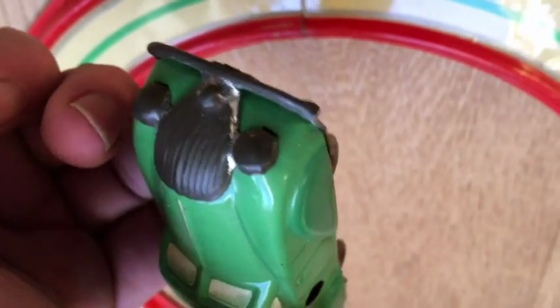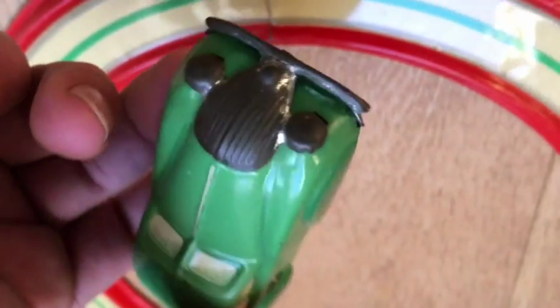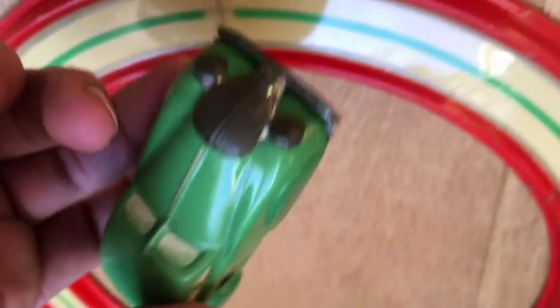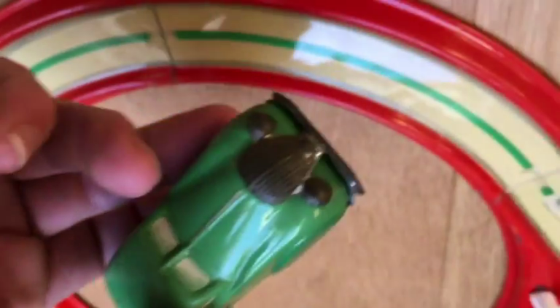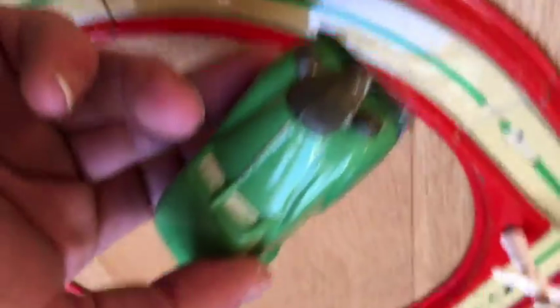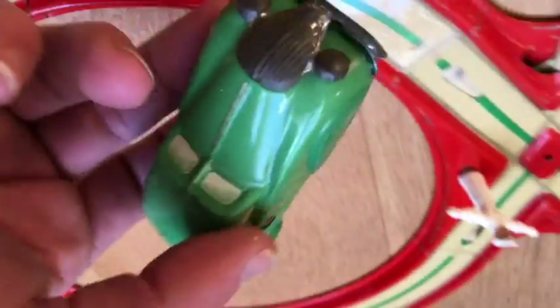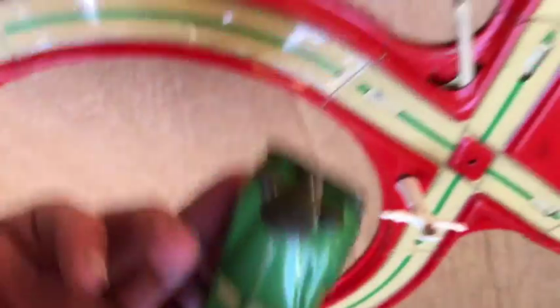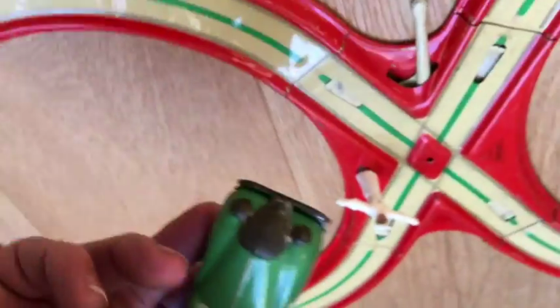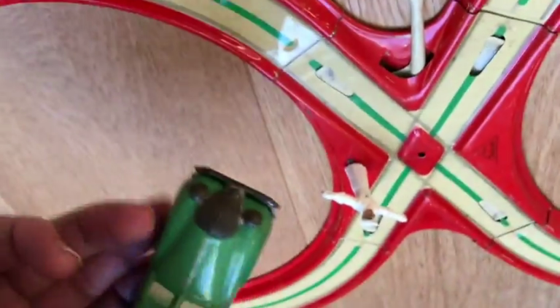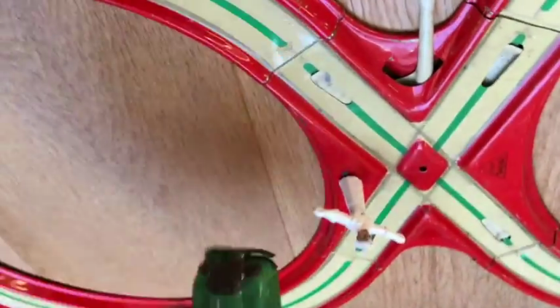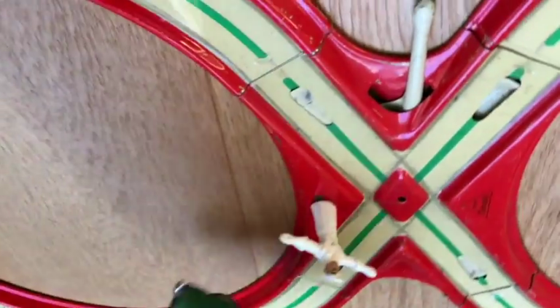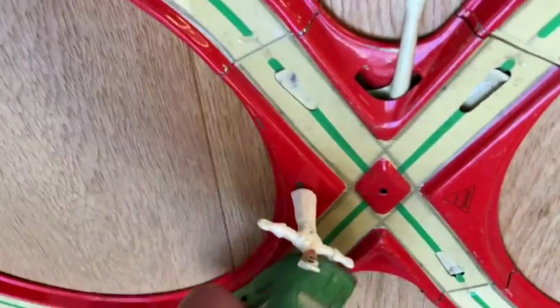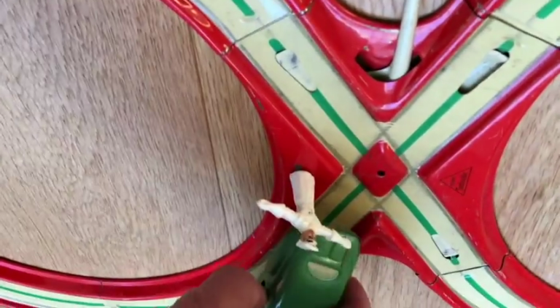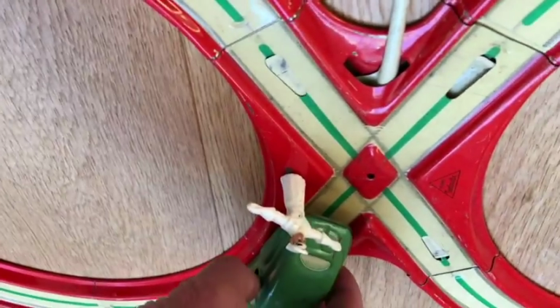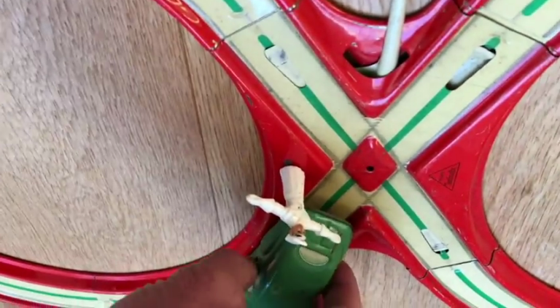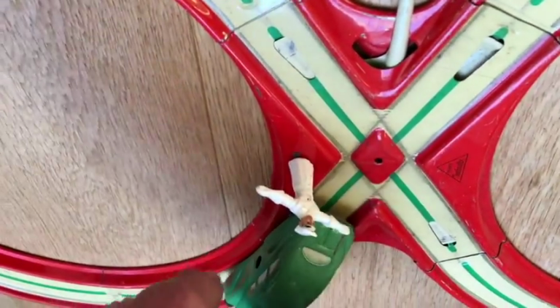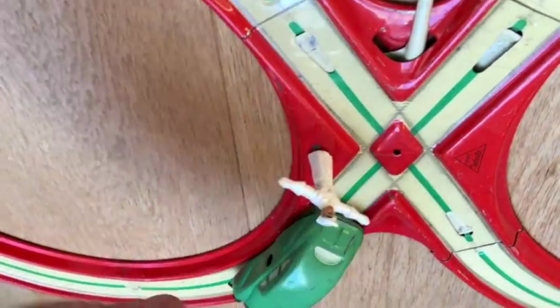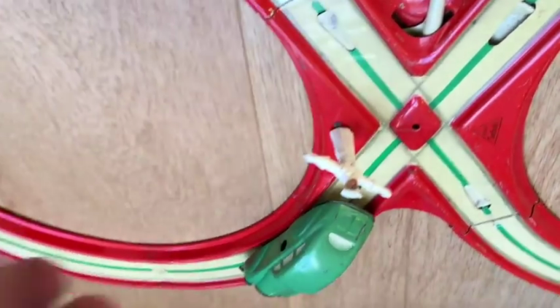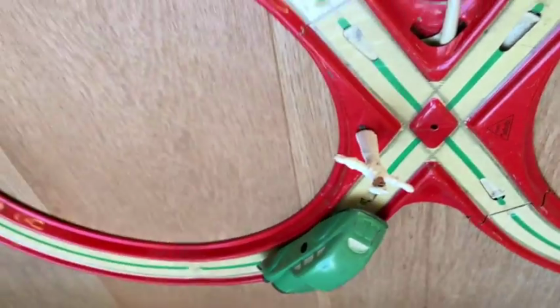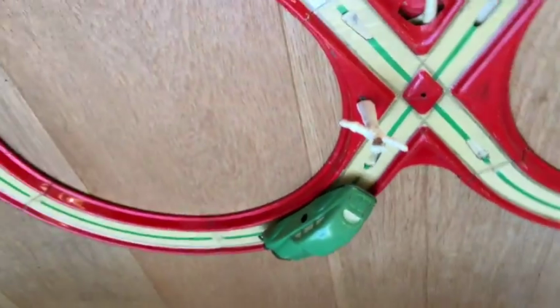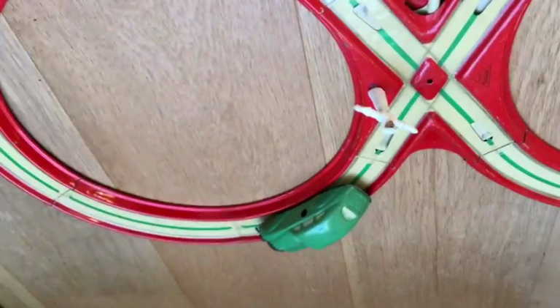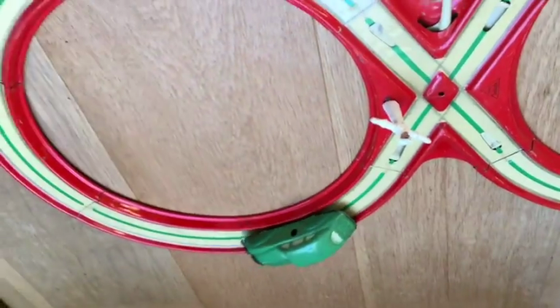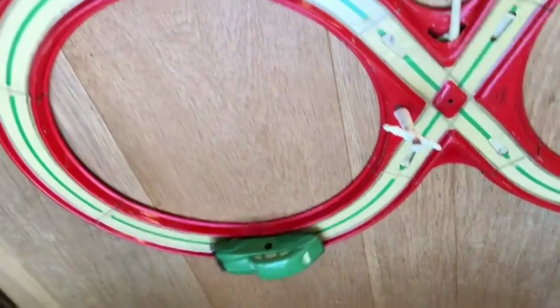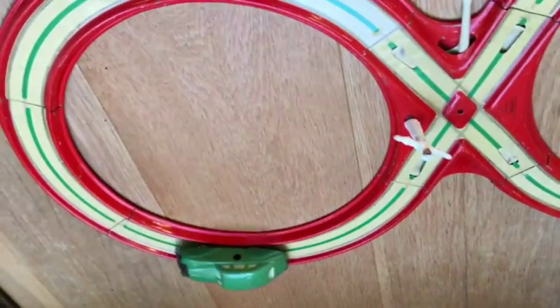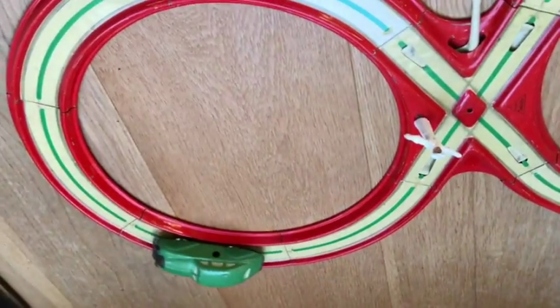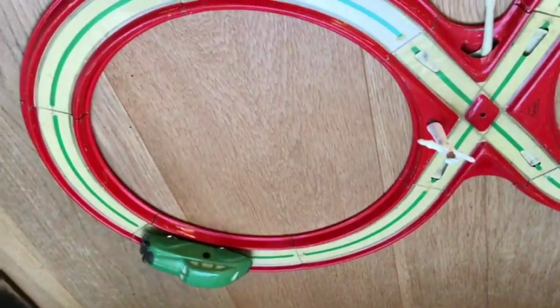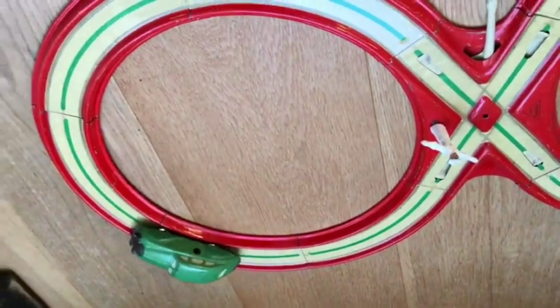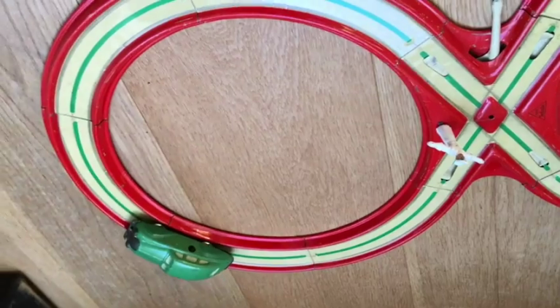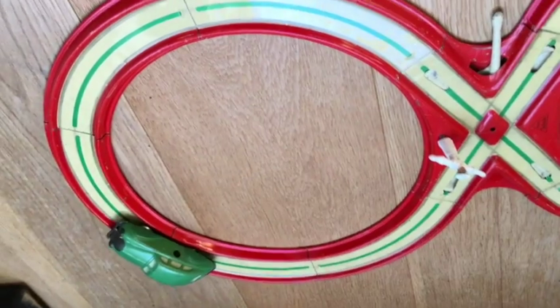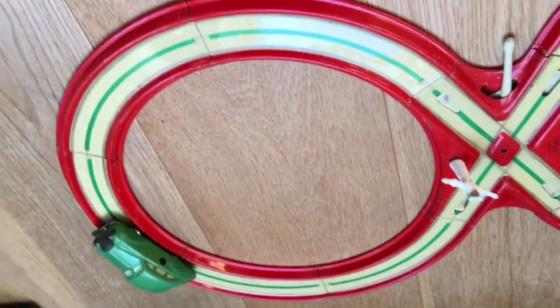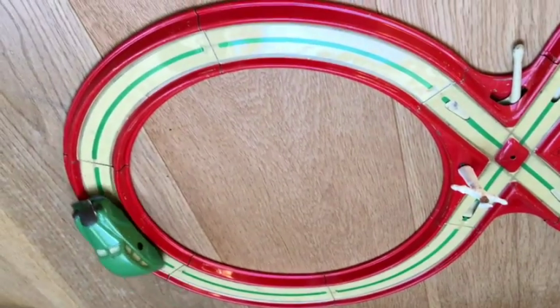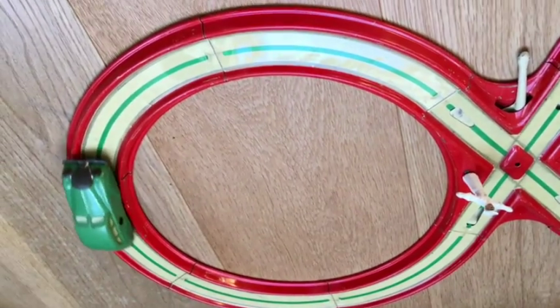This thing was made somewhere around about 1965, or the car itself was — so early to mid-60s.